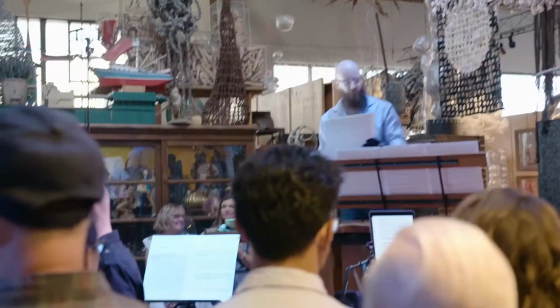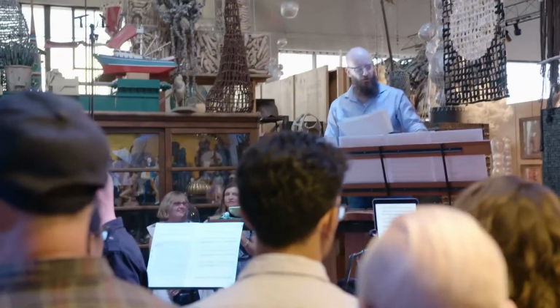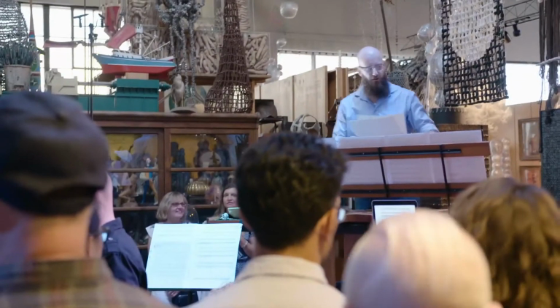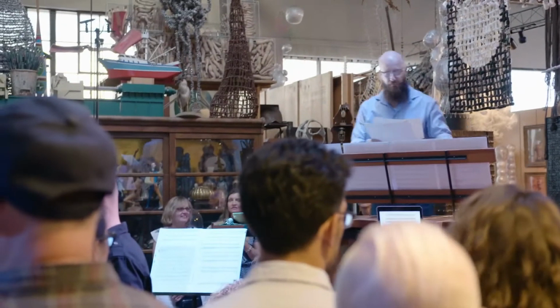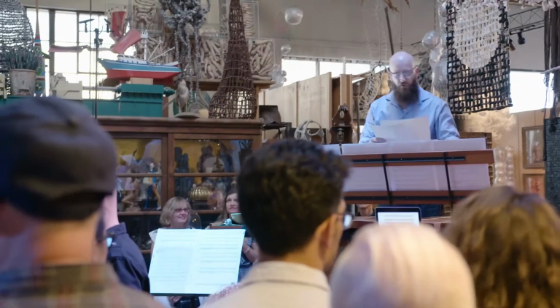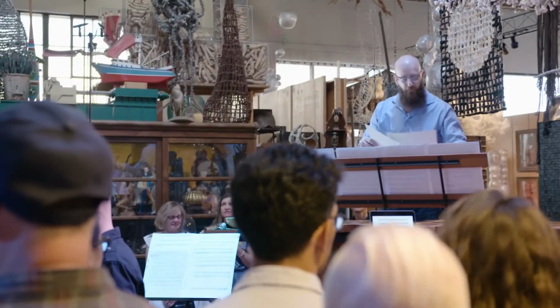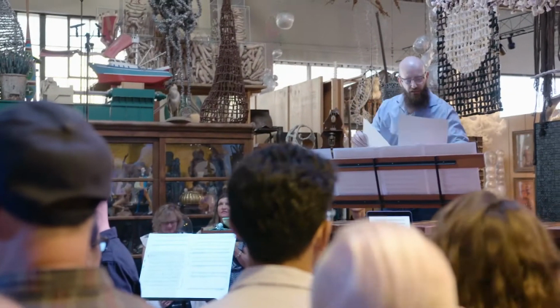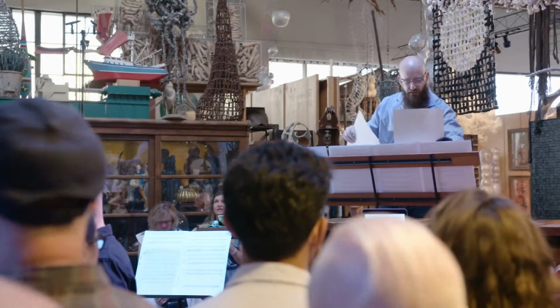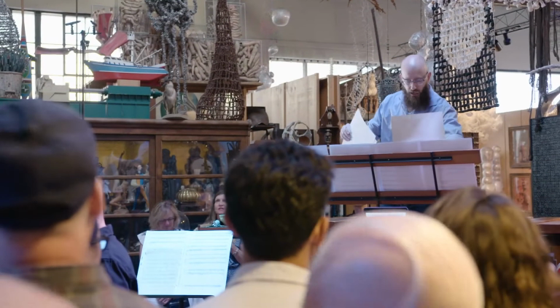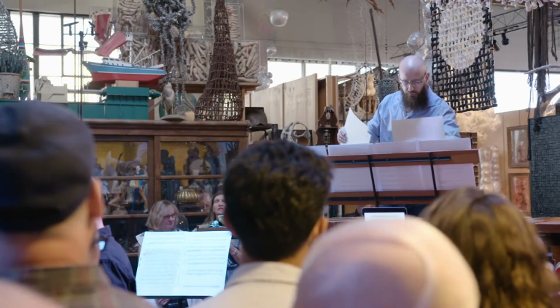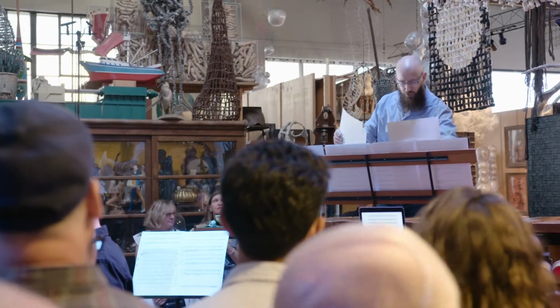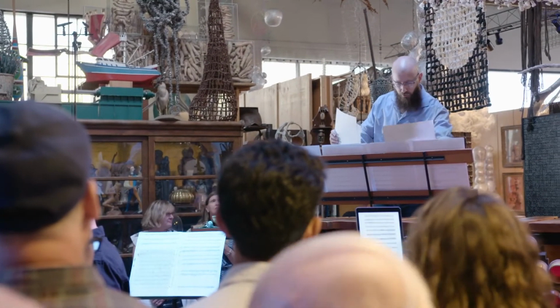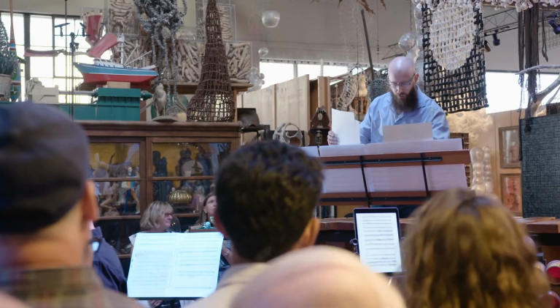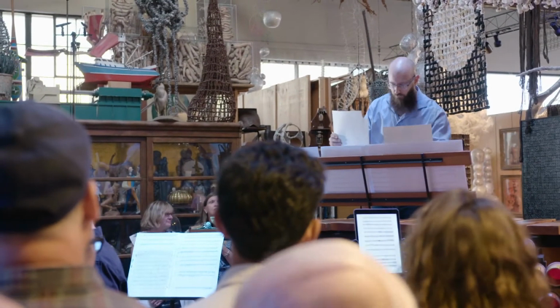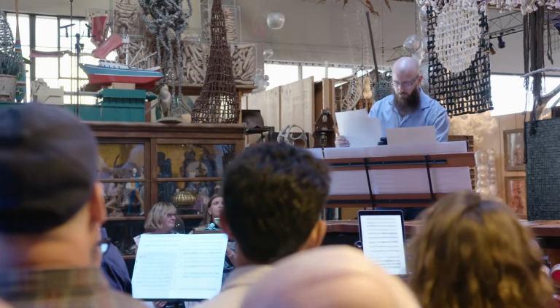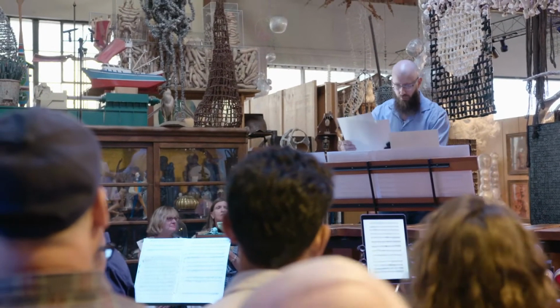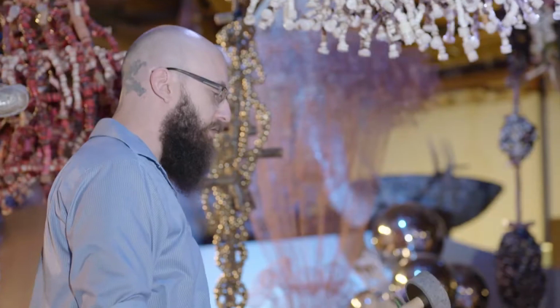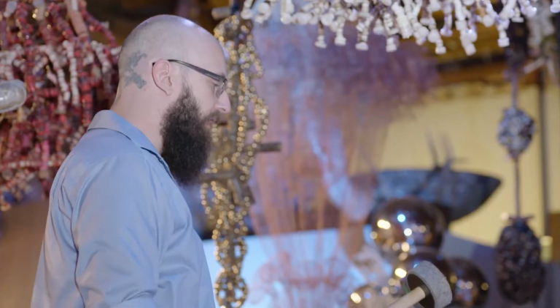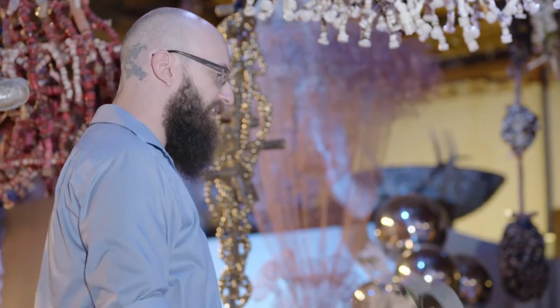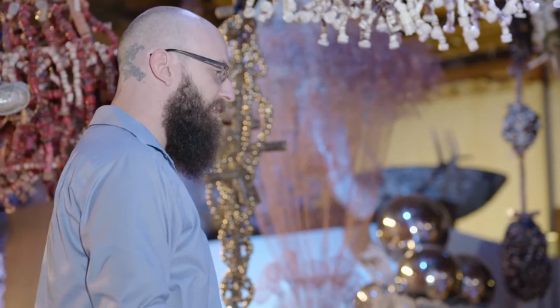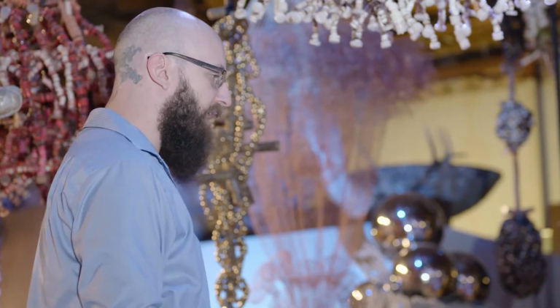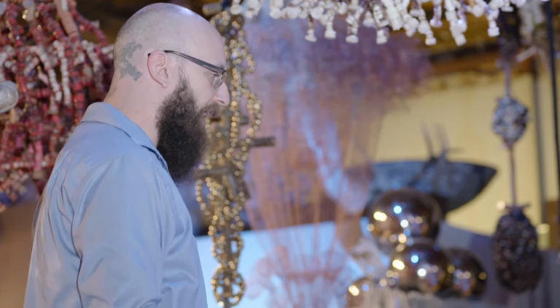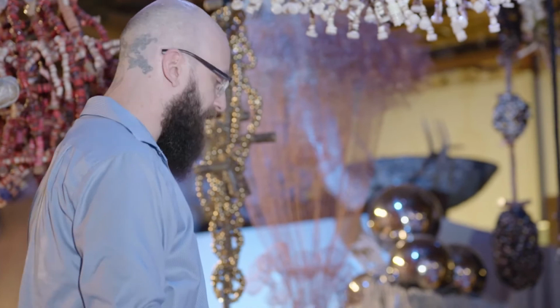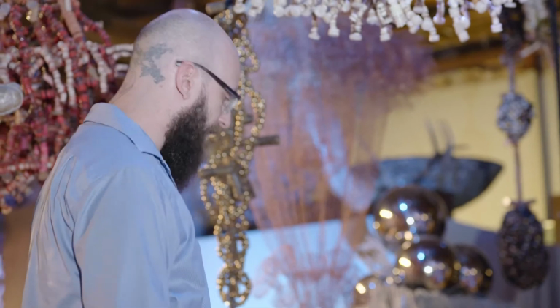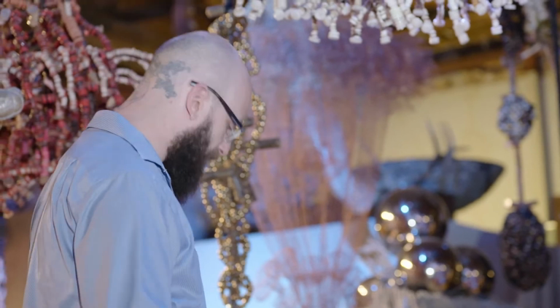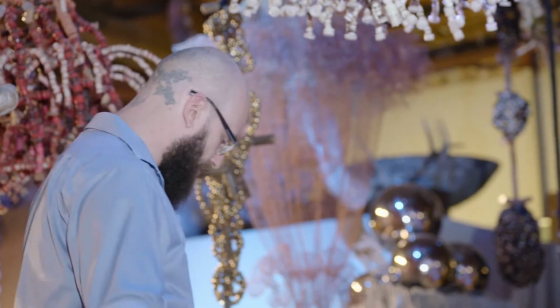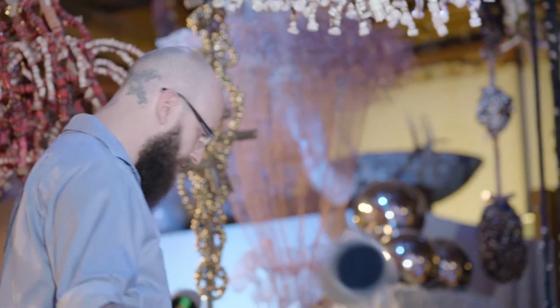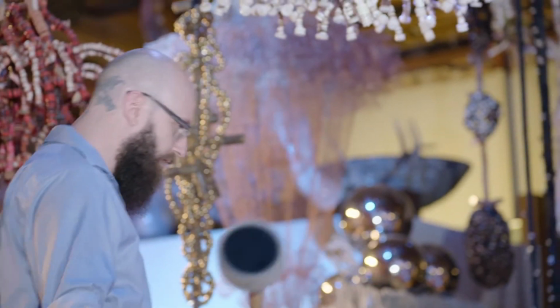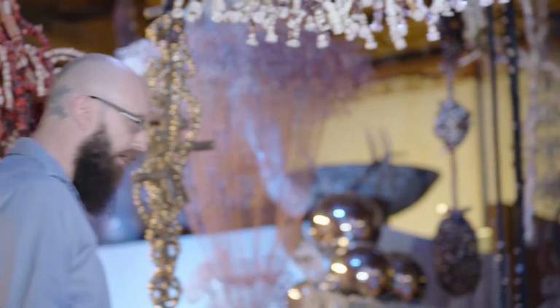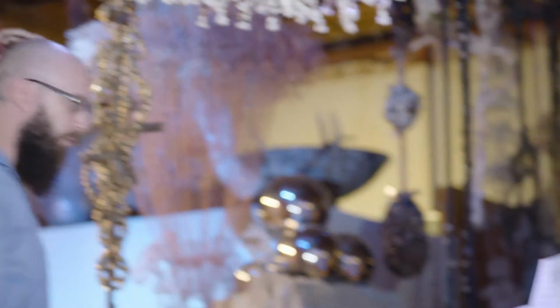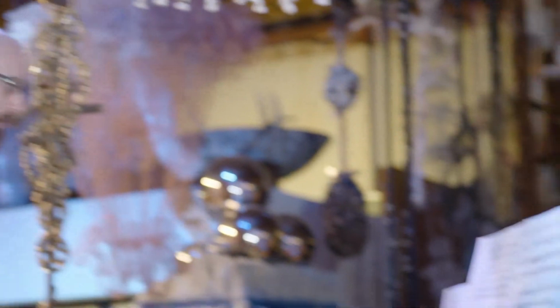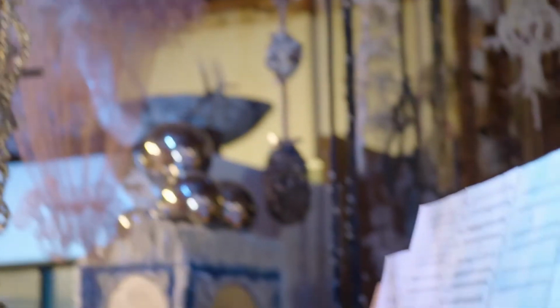The first piece on tonight's program is Ulysses at the Edge of the World.